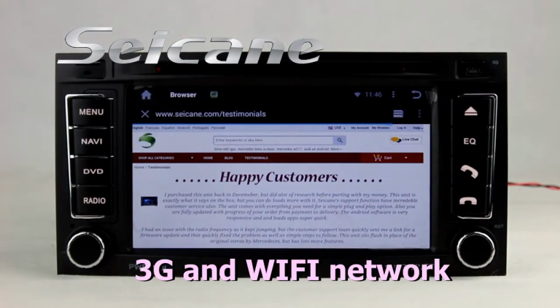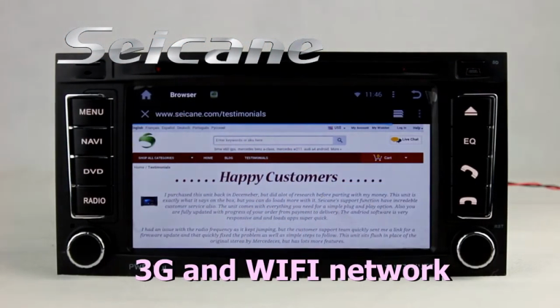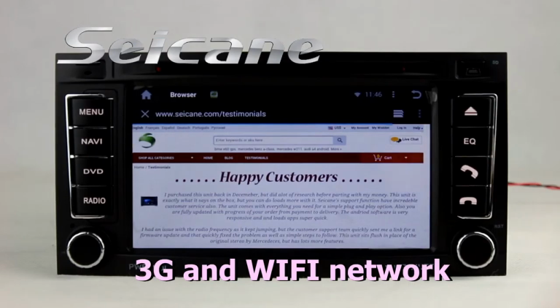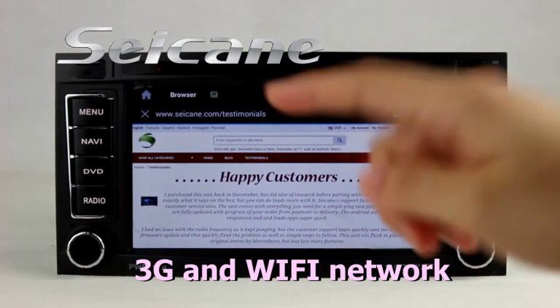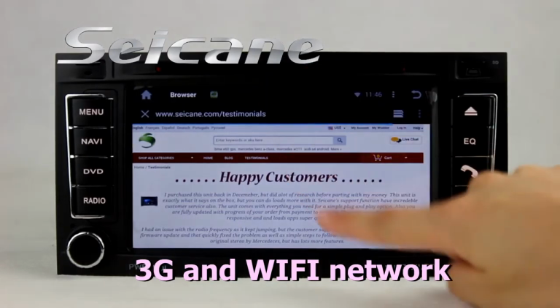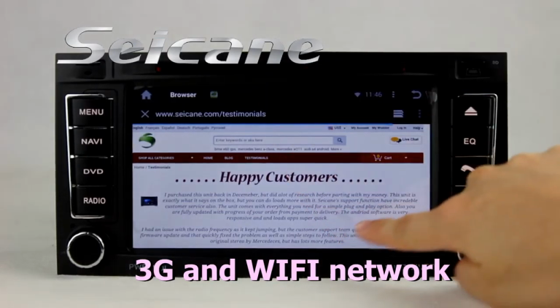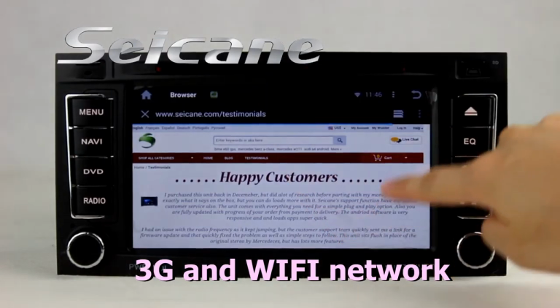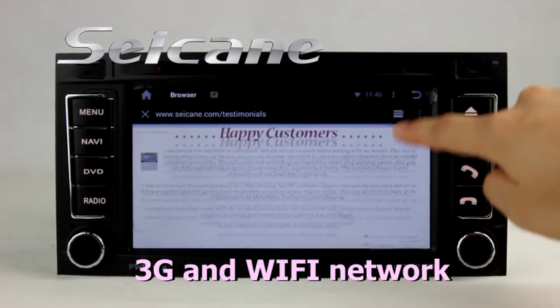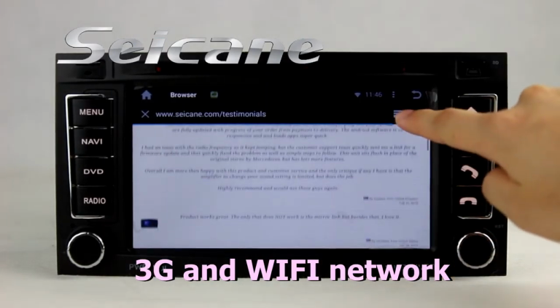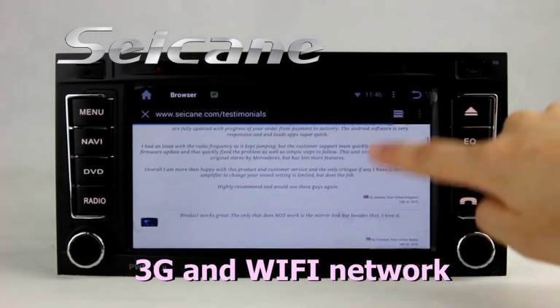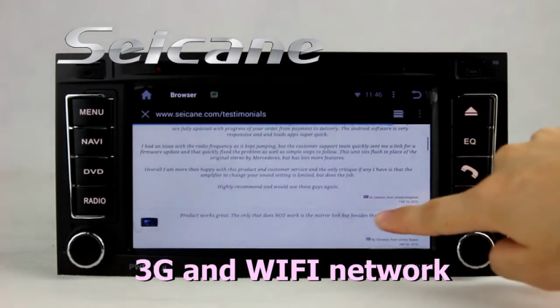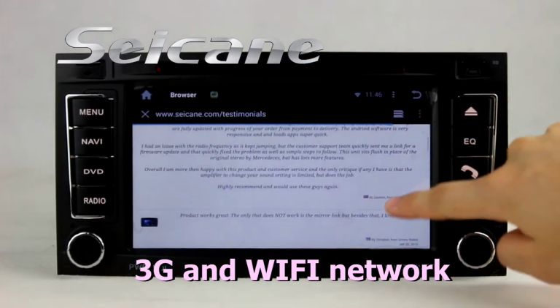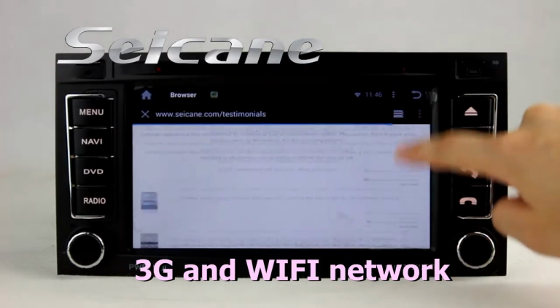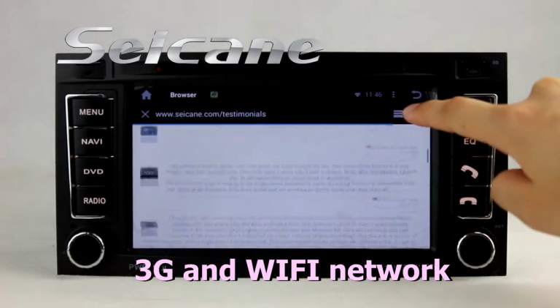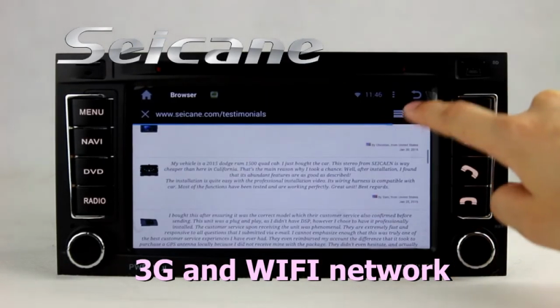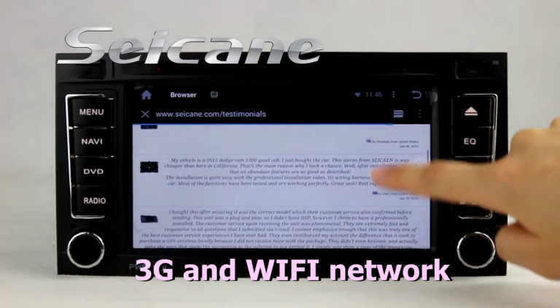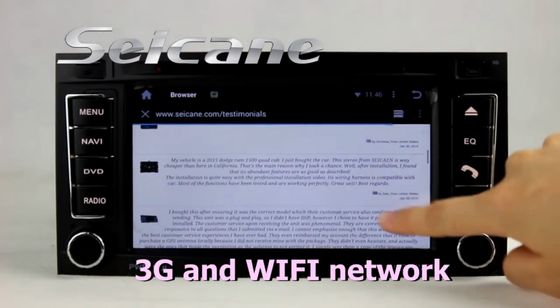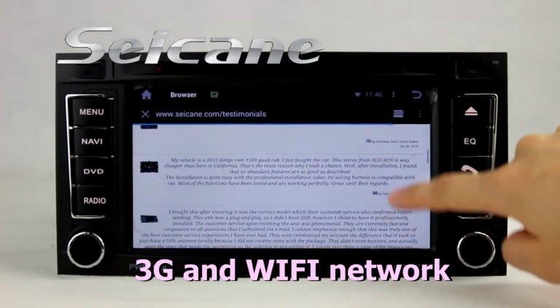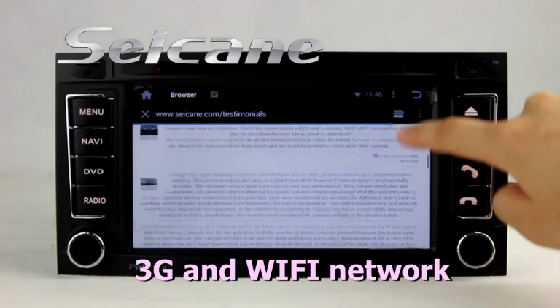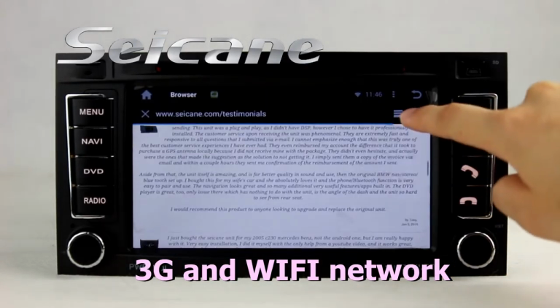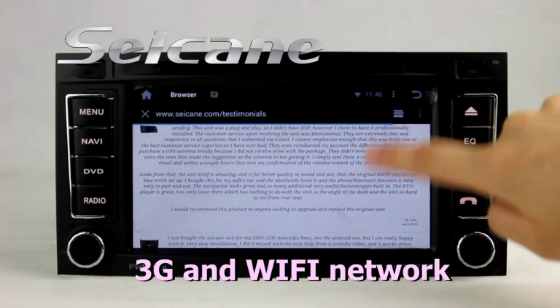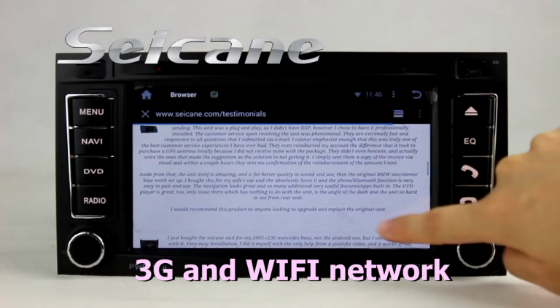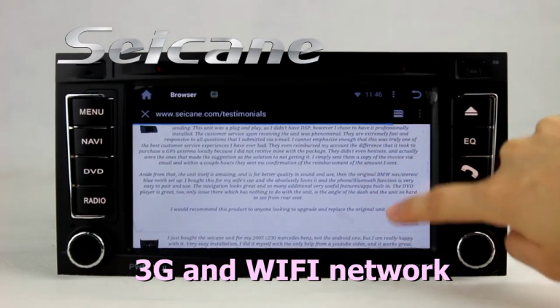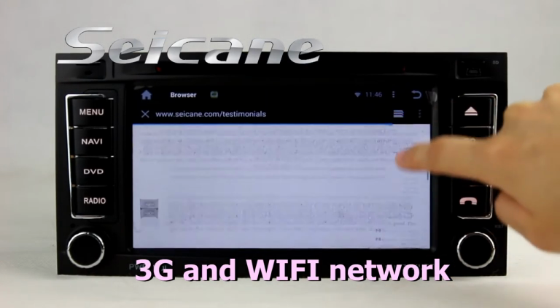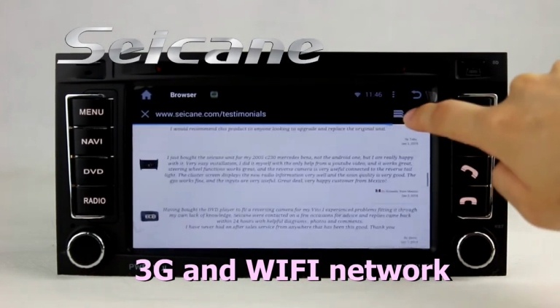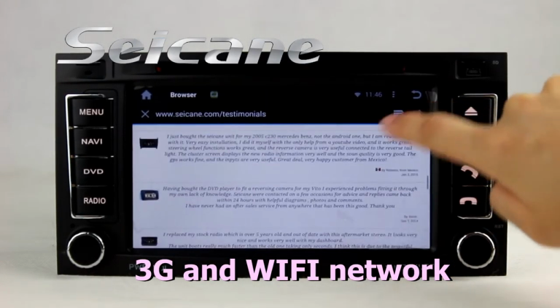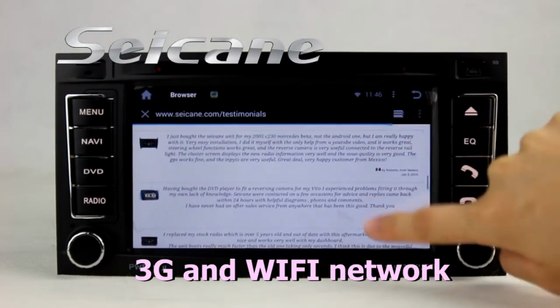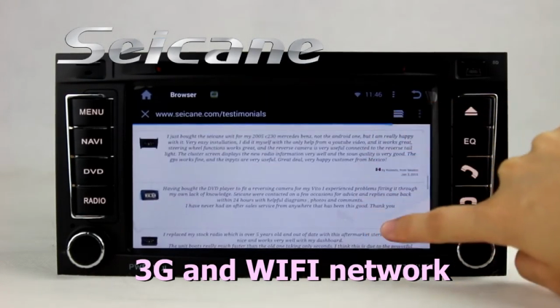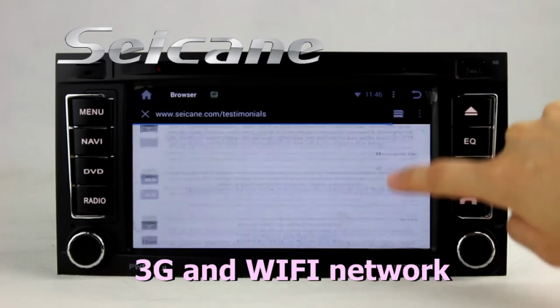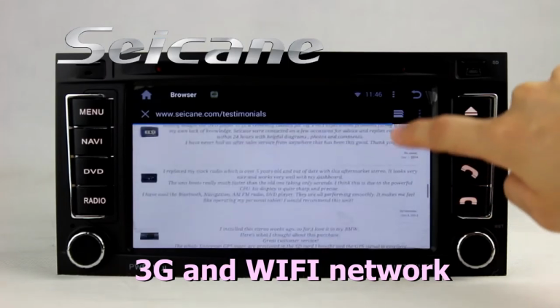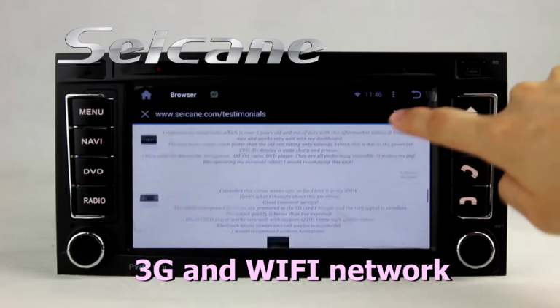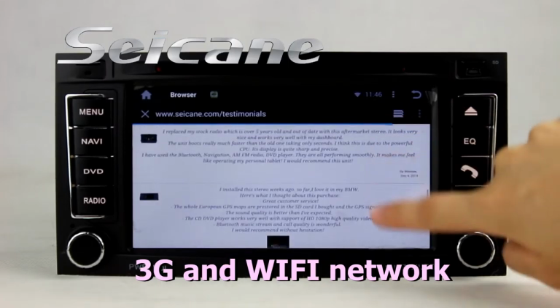Surf on the internet by Wi-Fi or 3G function. You can set a Wi-Fi hotspot in your cell phone.